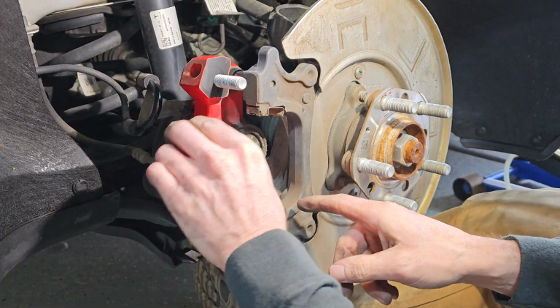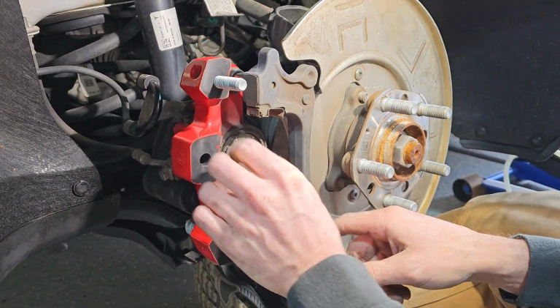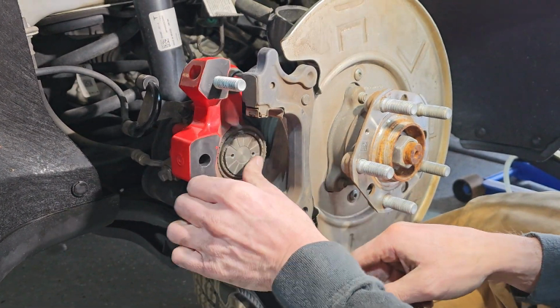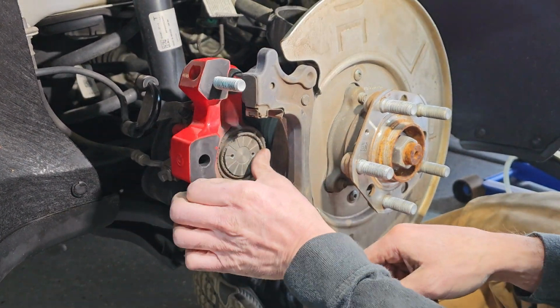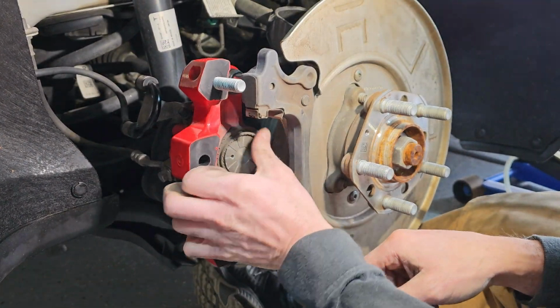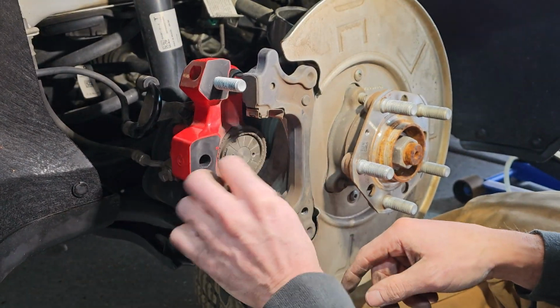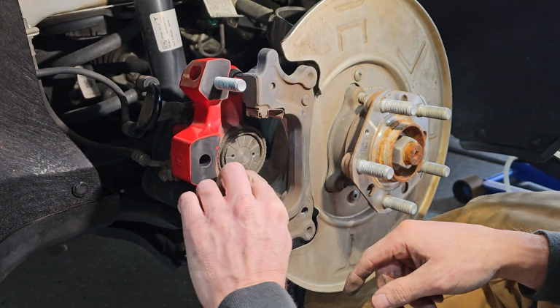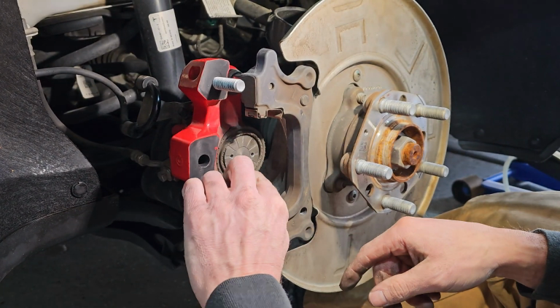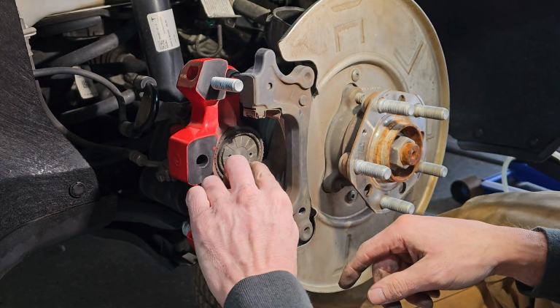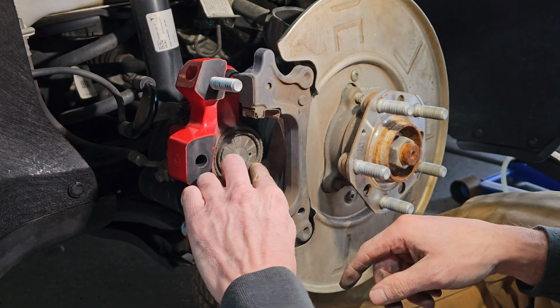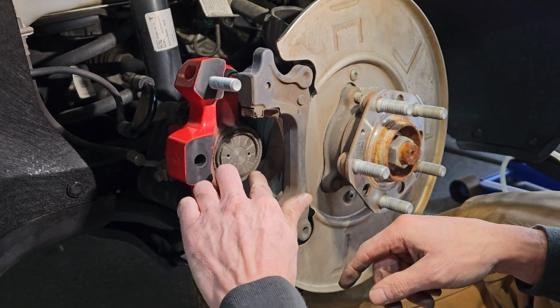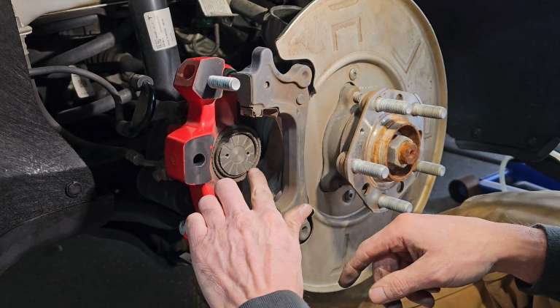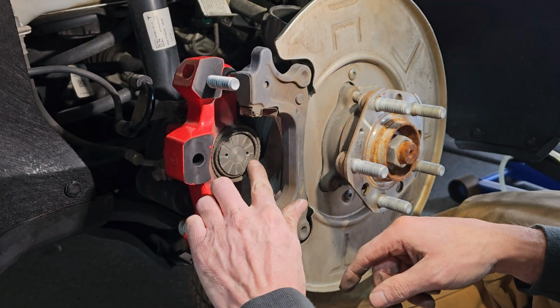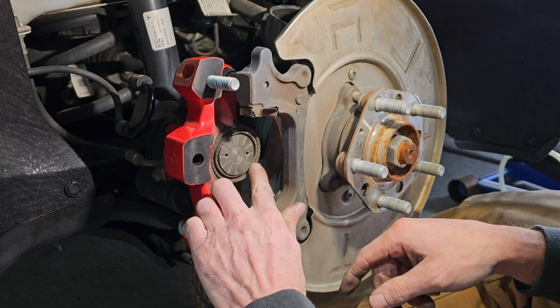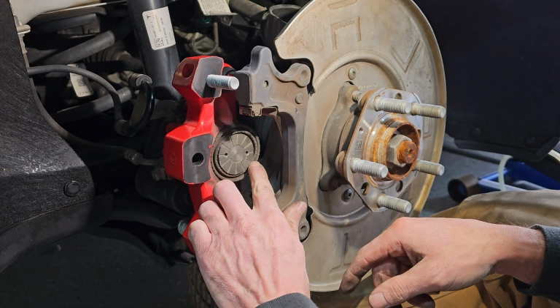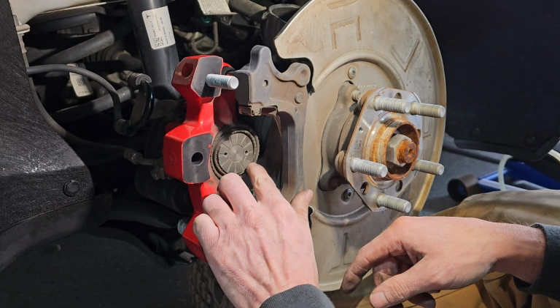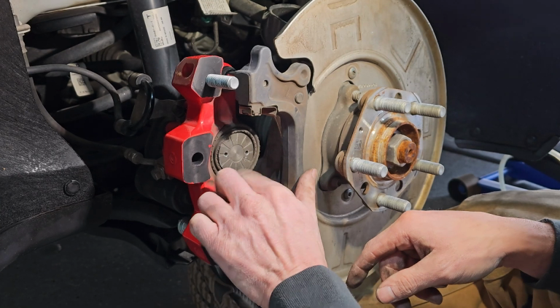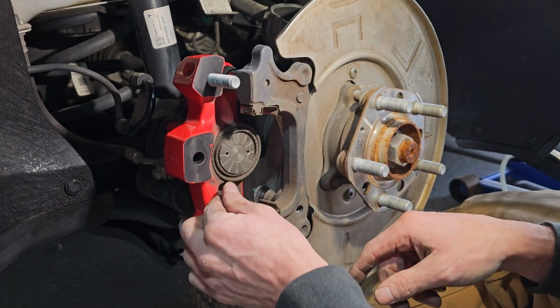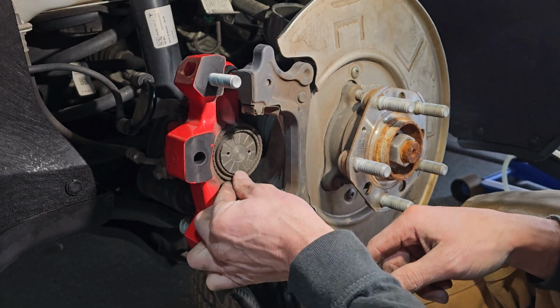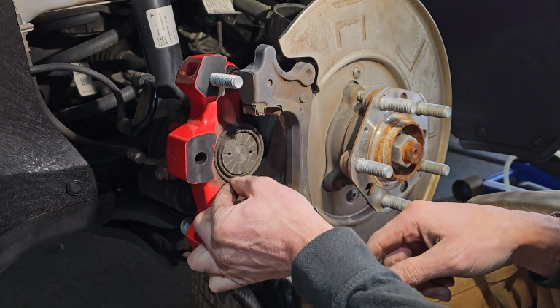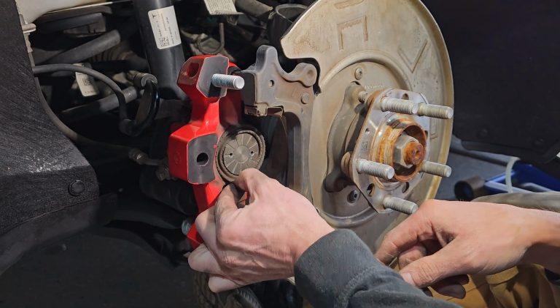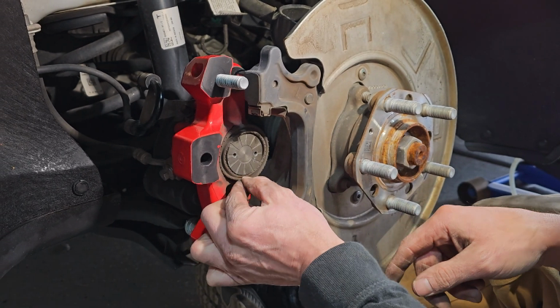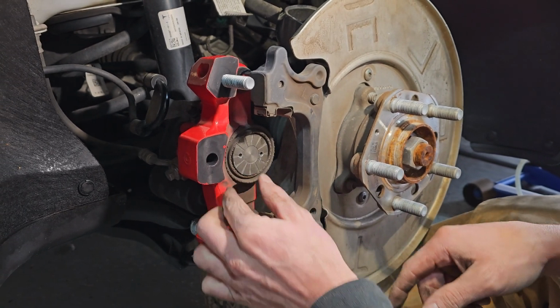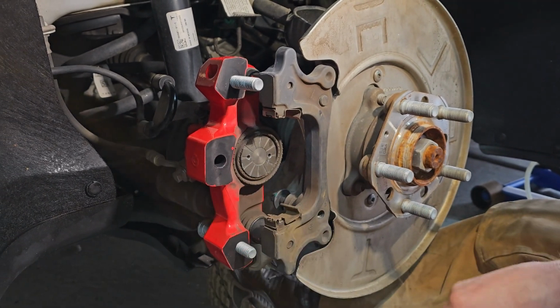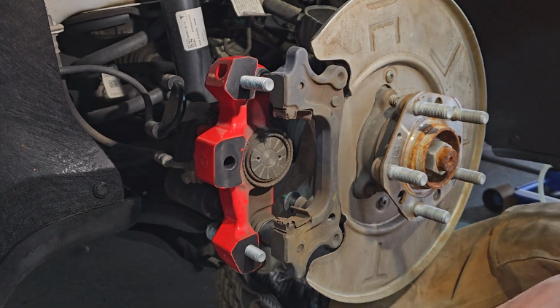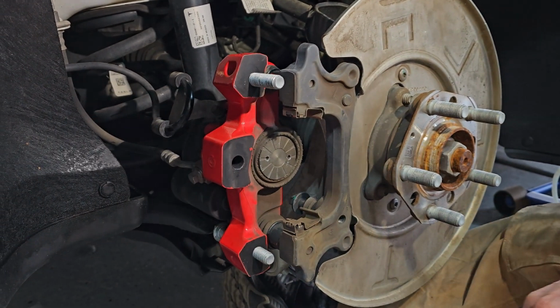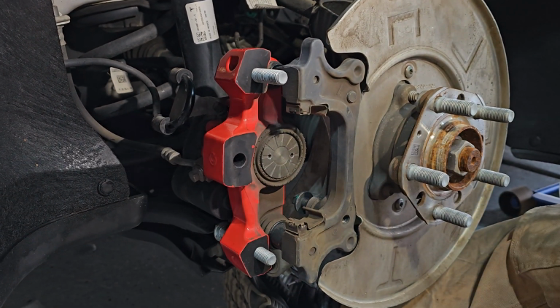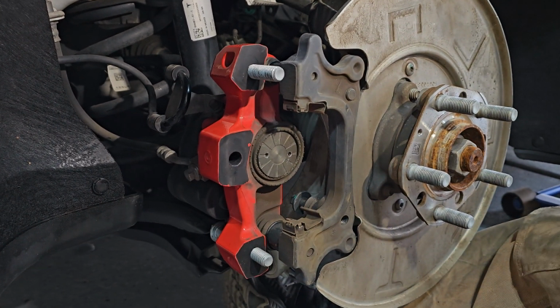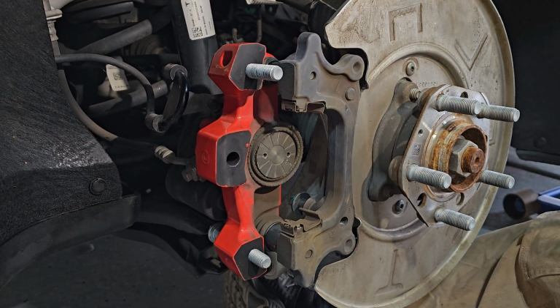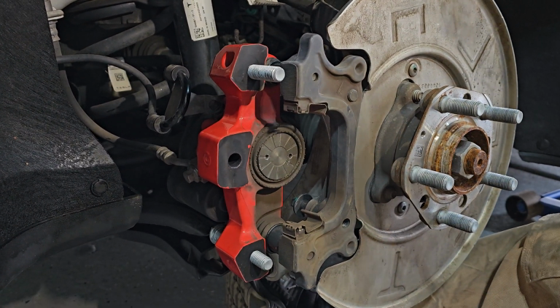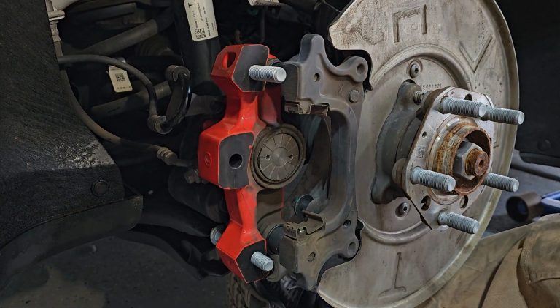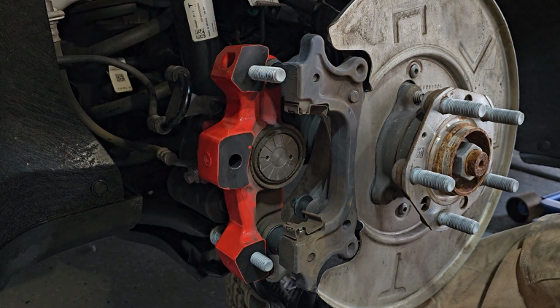11 psi was enough to pop this thing back out, so you might have limited time. That's how you're going to press that in.